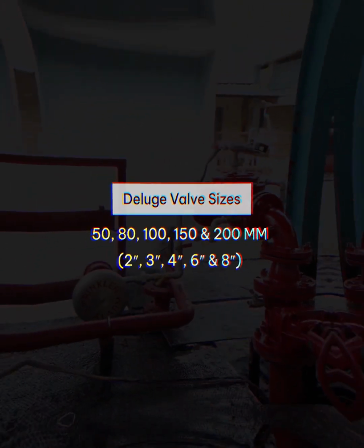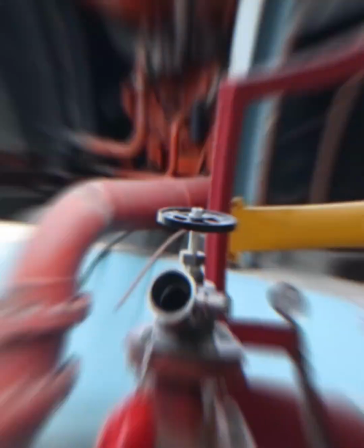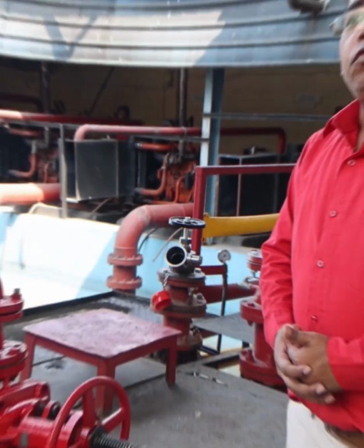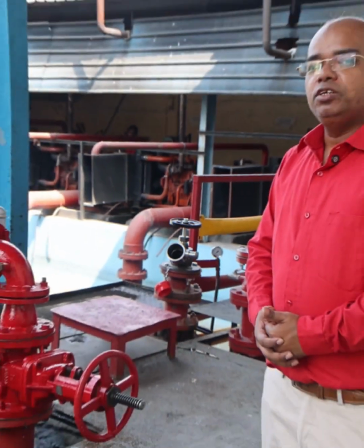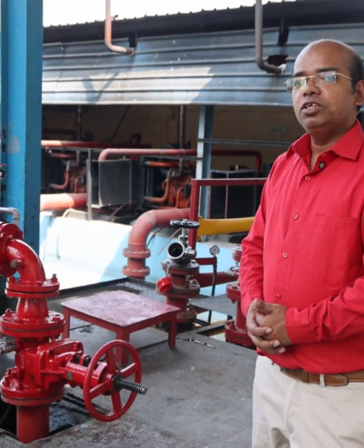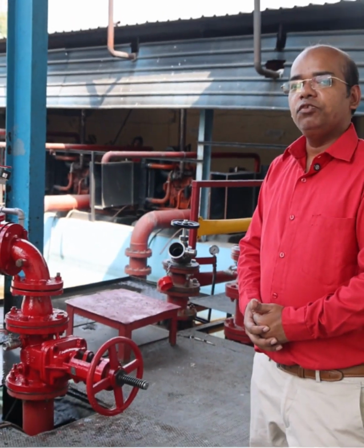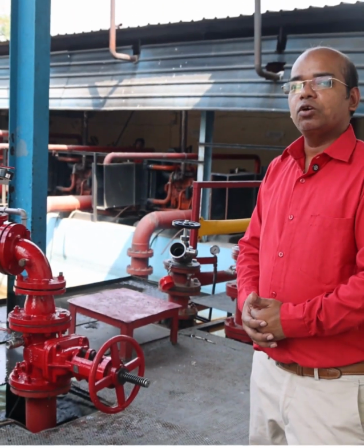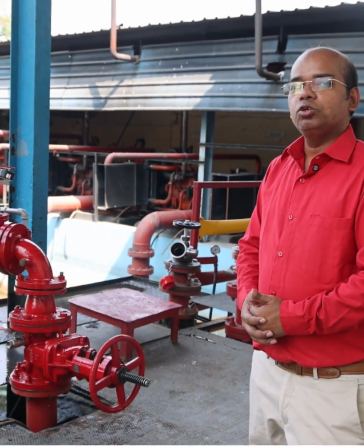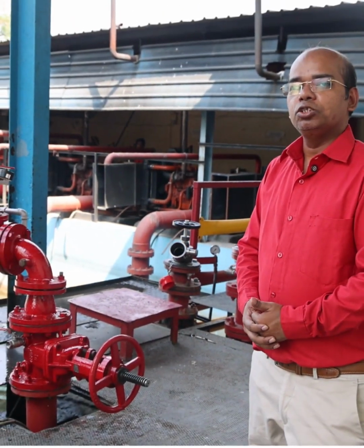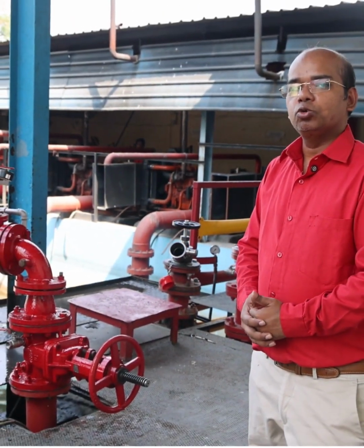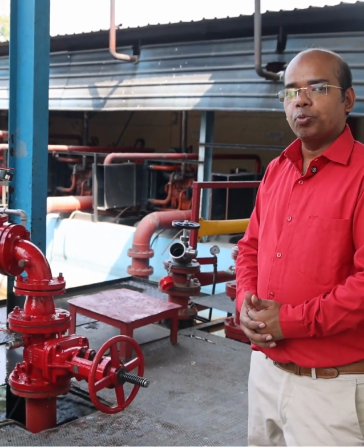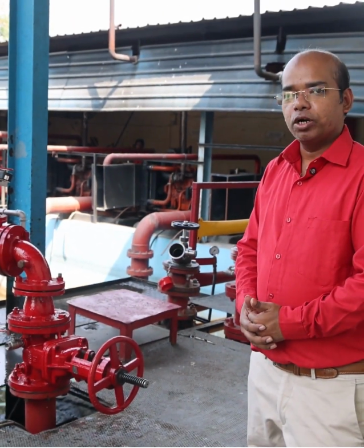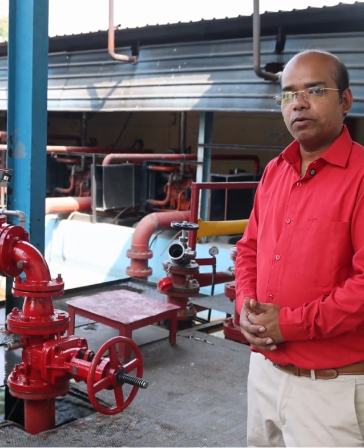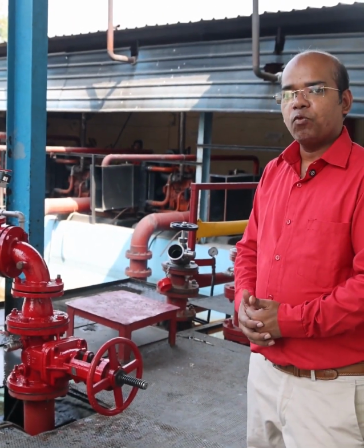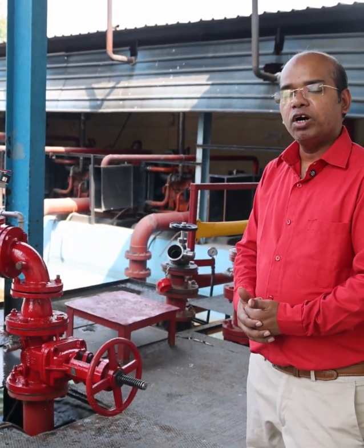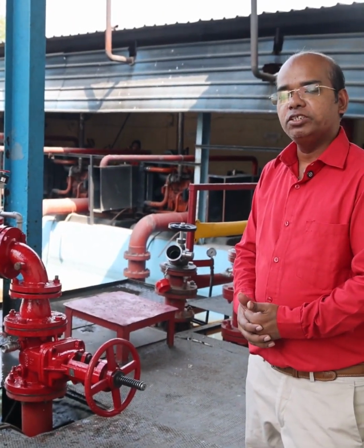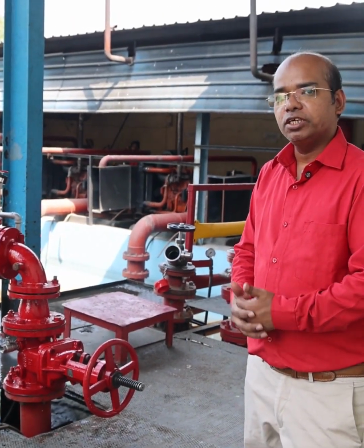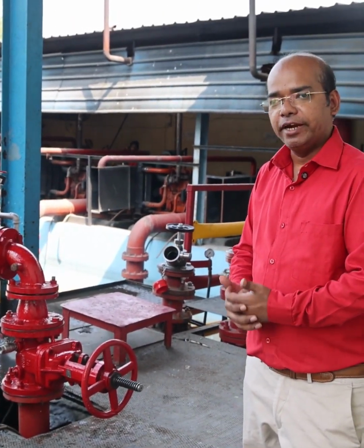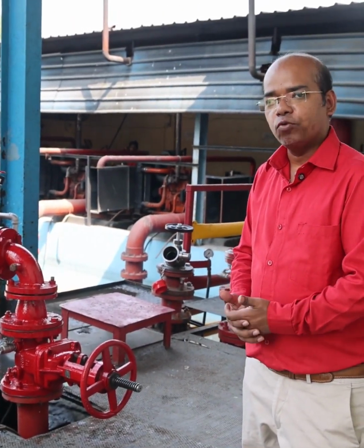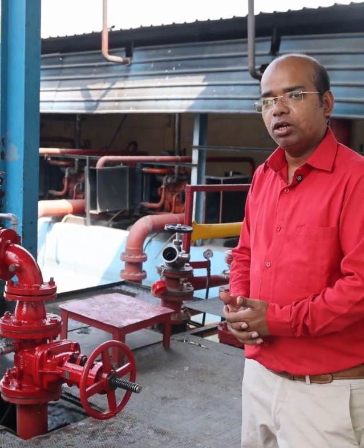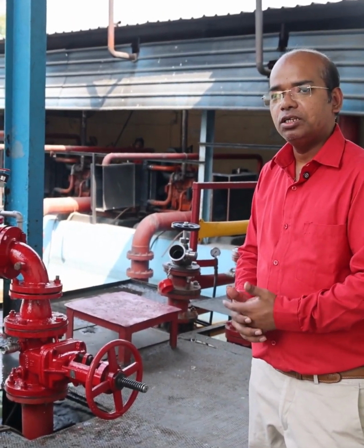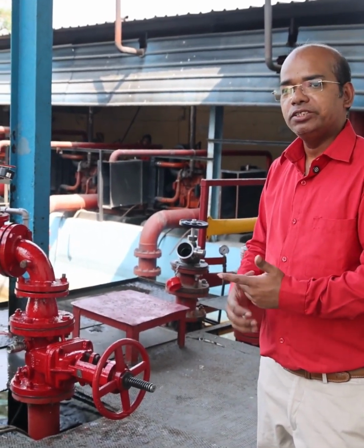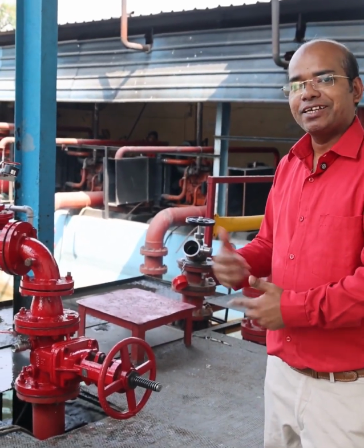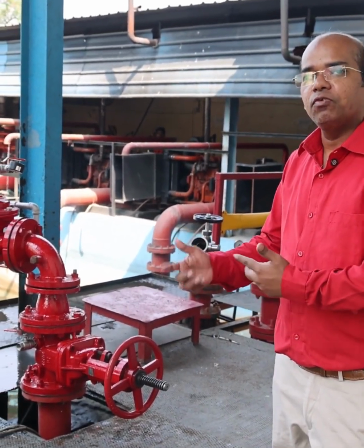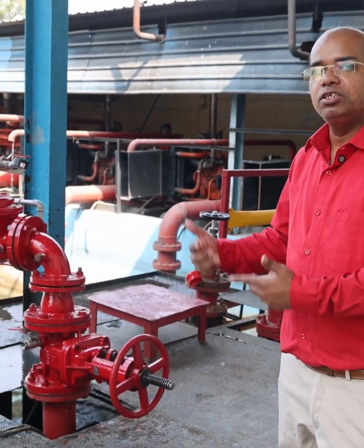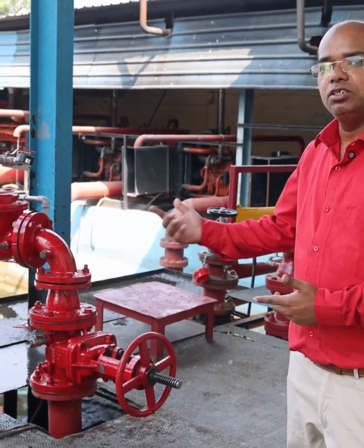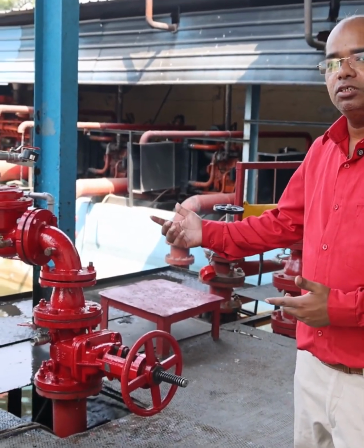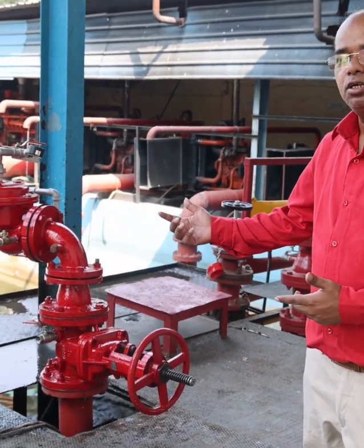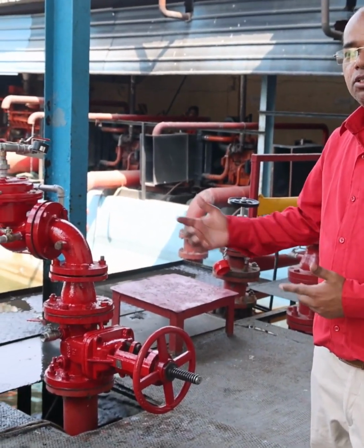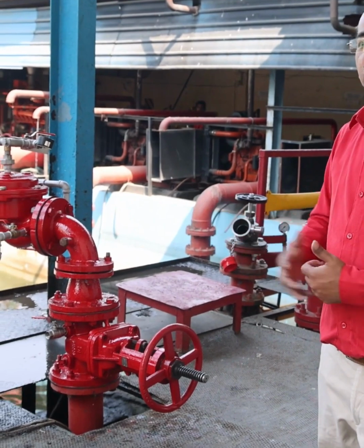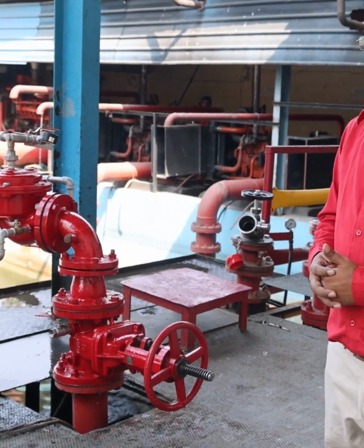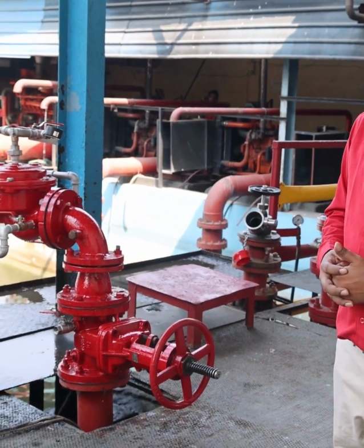Here we are going to see two products: one is the gate valve and the second one is the deluge system.